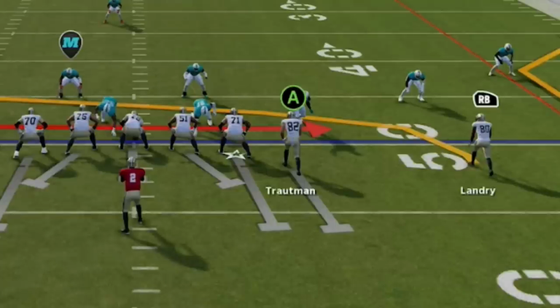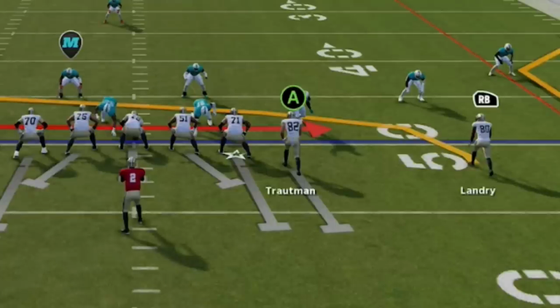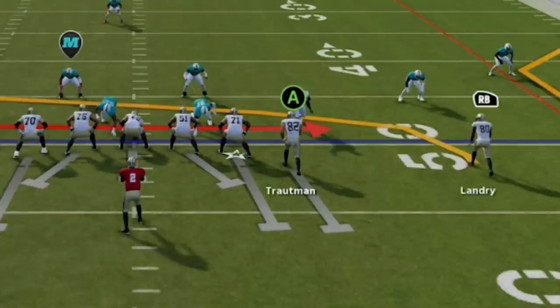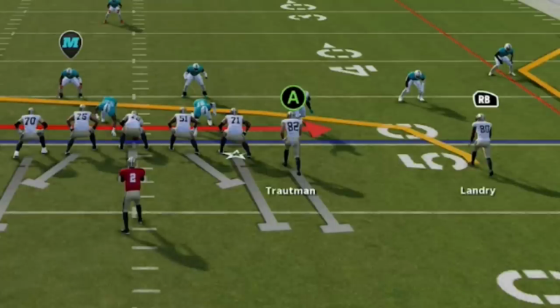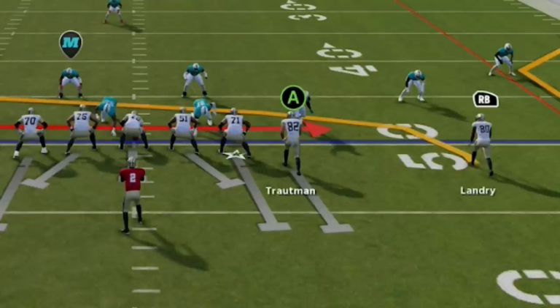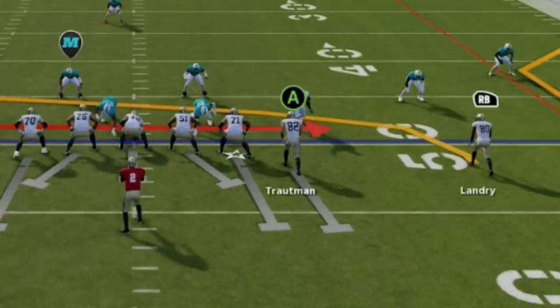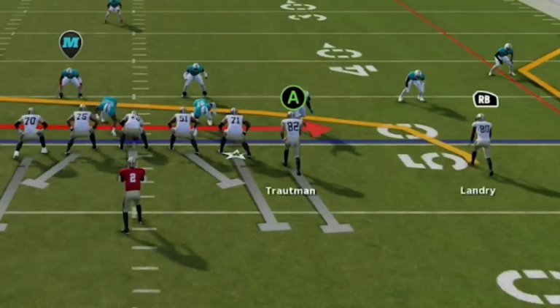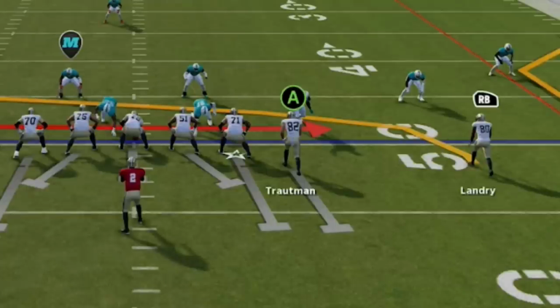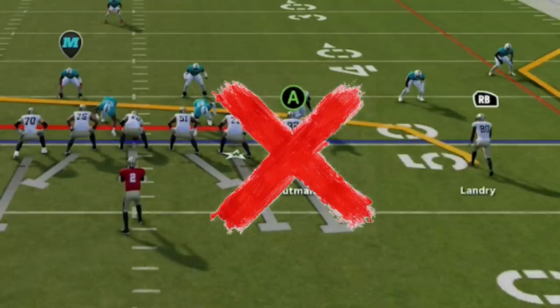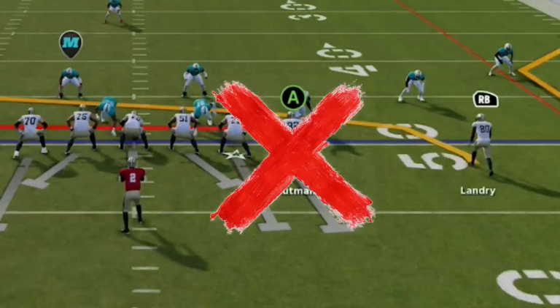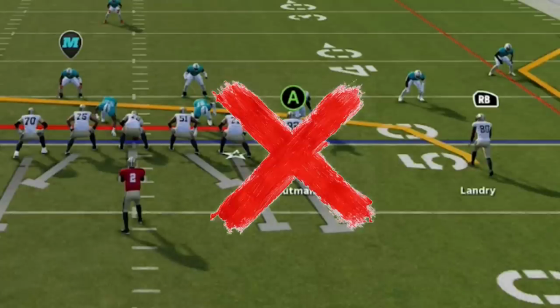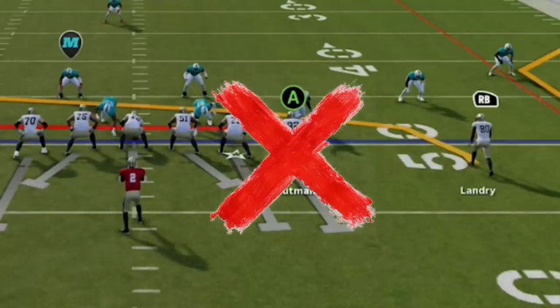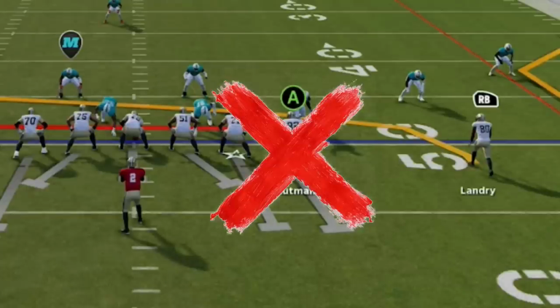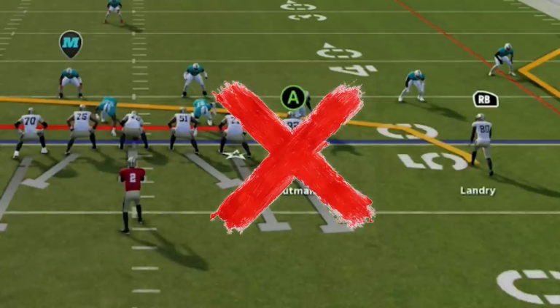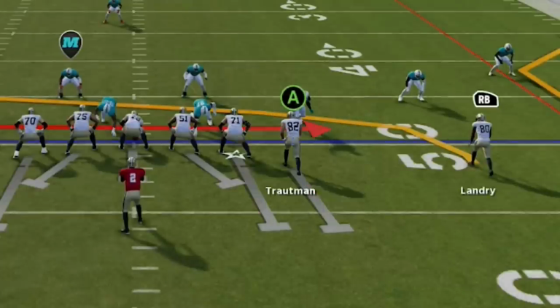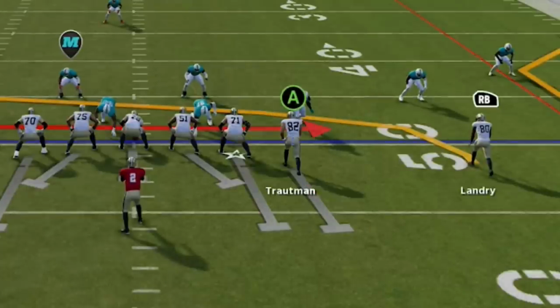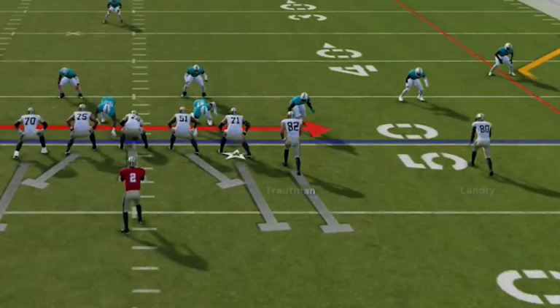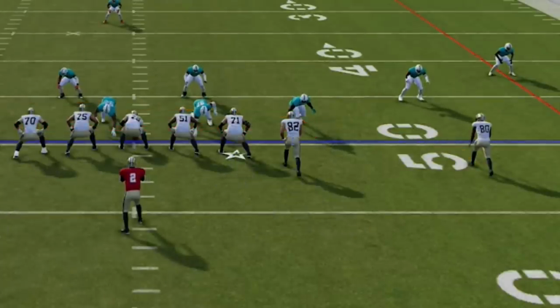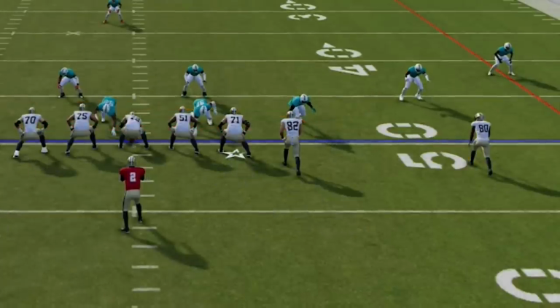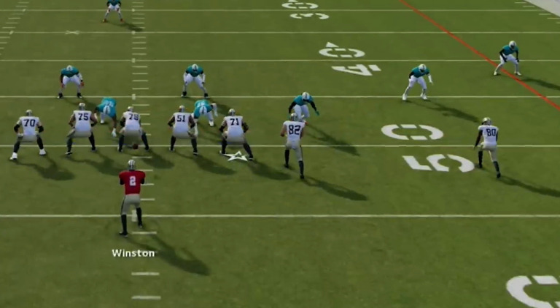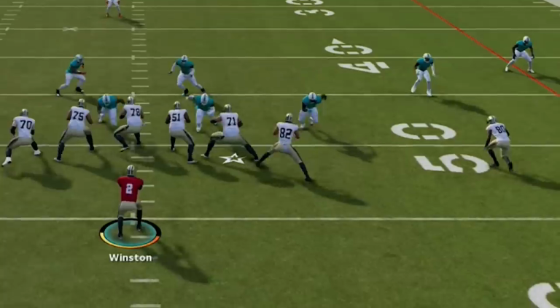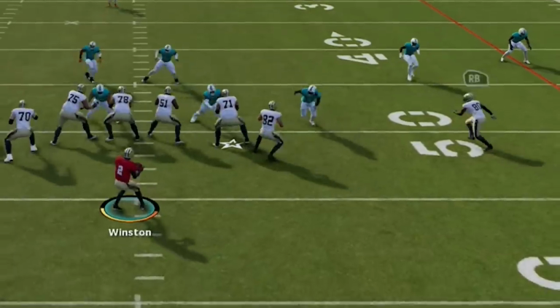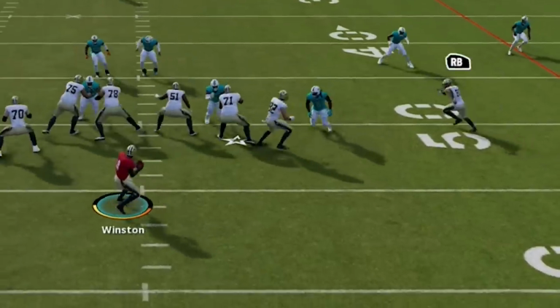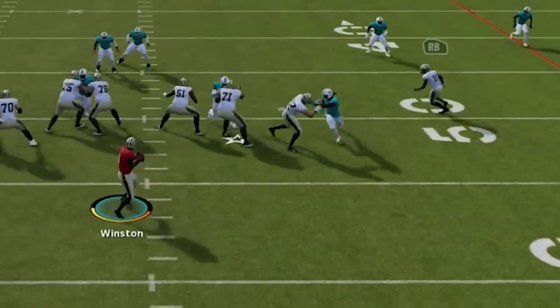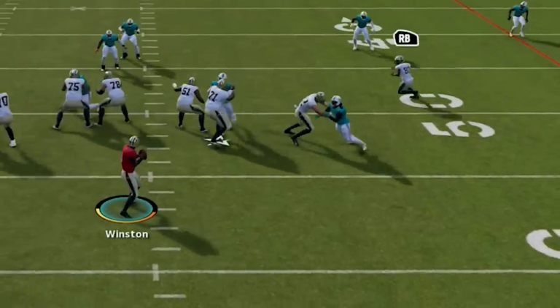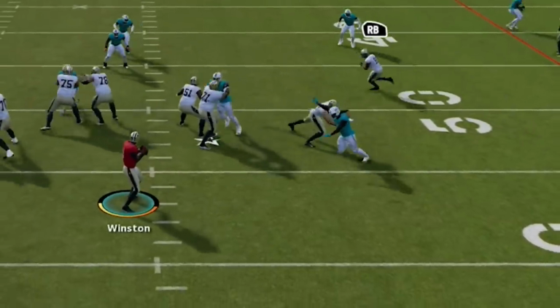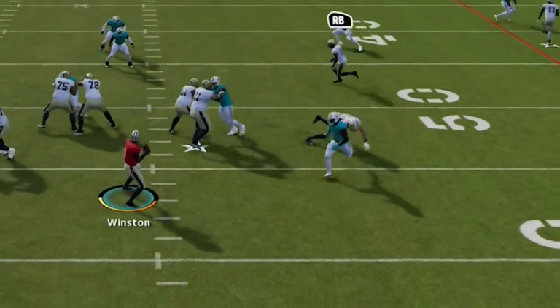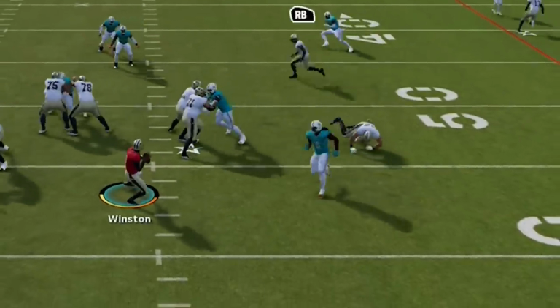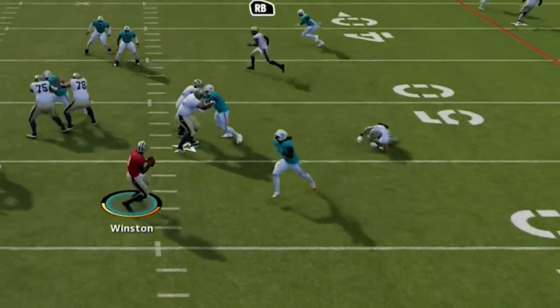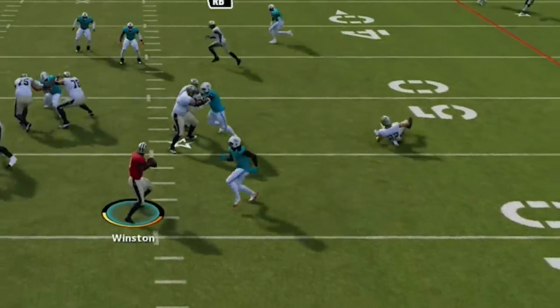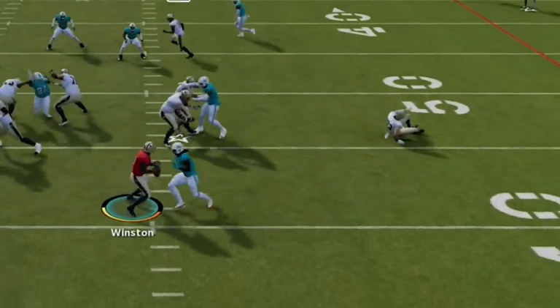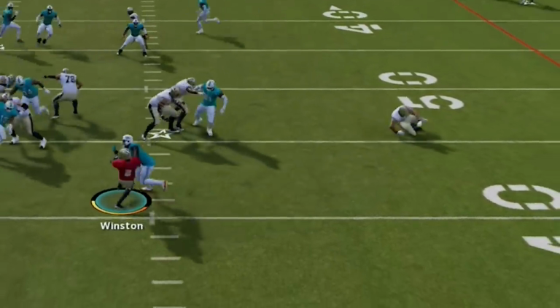Do not block the tight end. In Madden 23, blocking the tight end is just a quick way to get sacked.